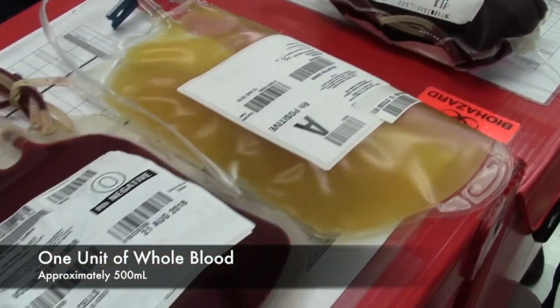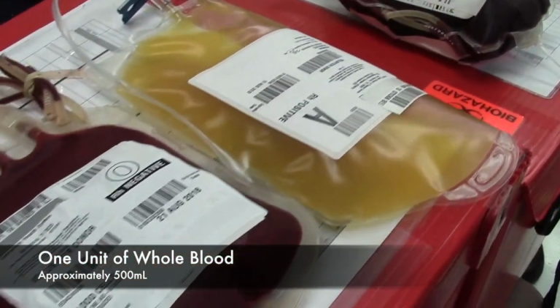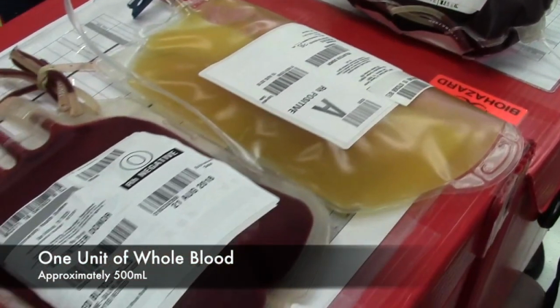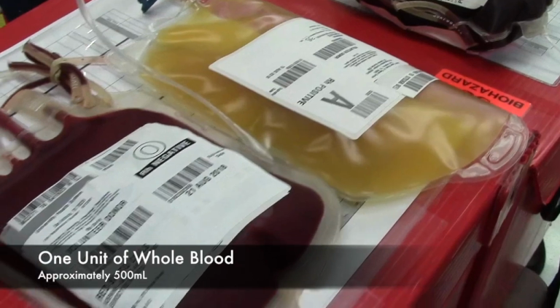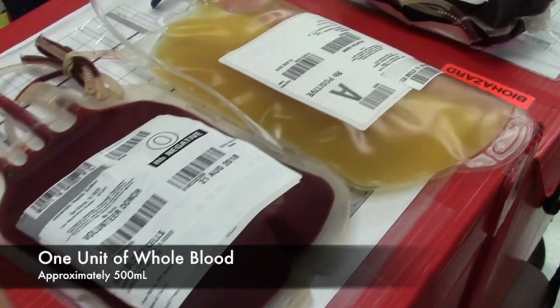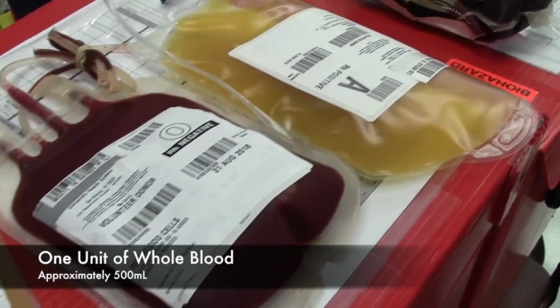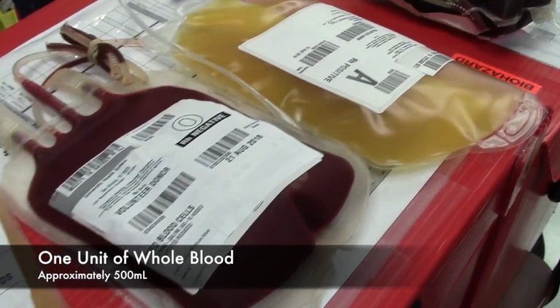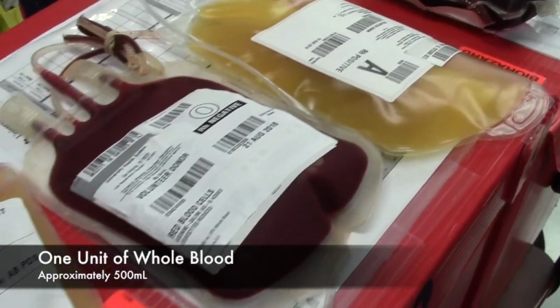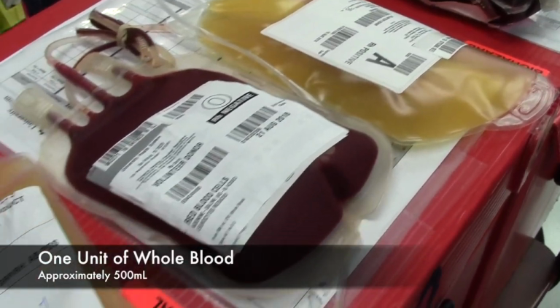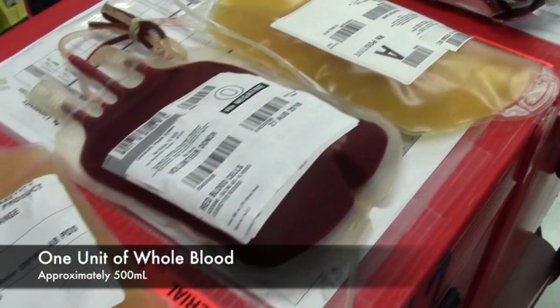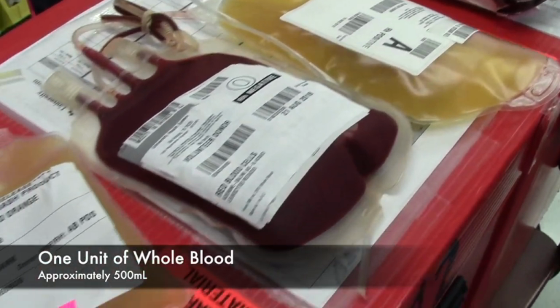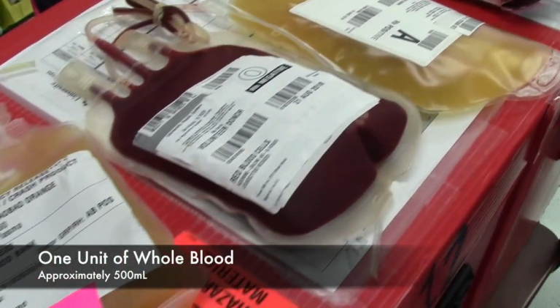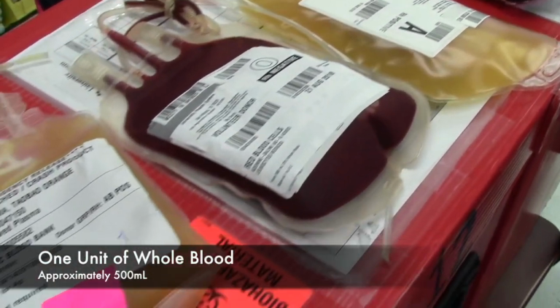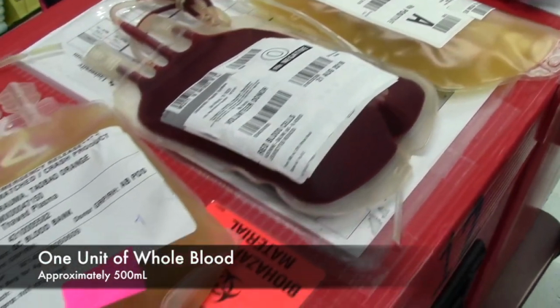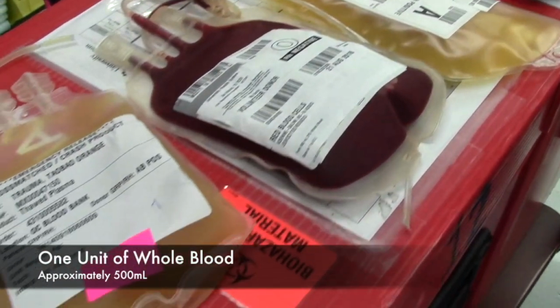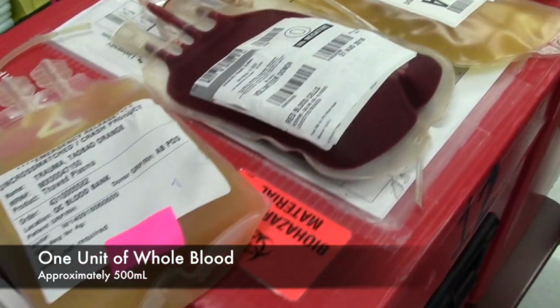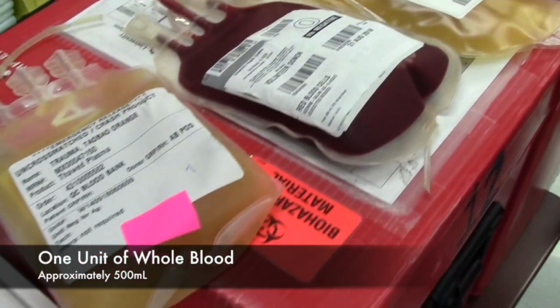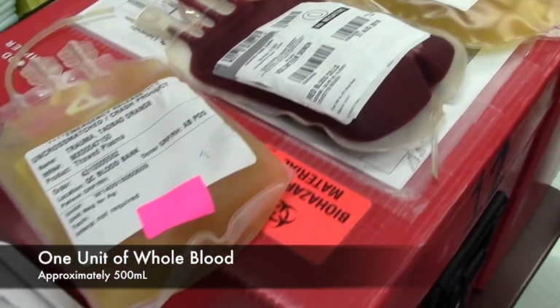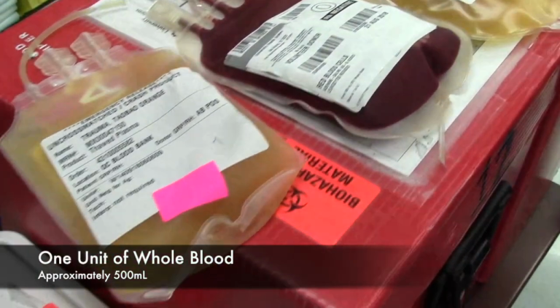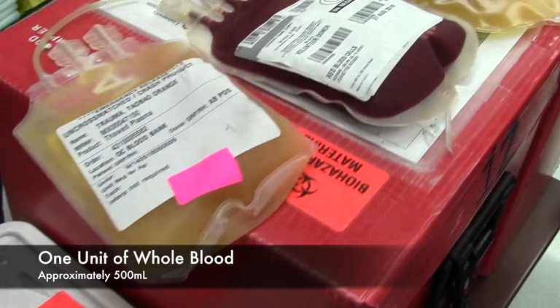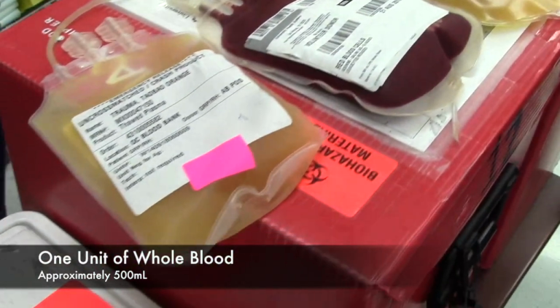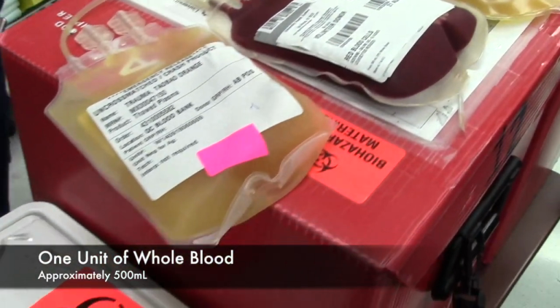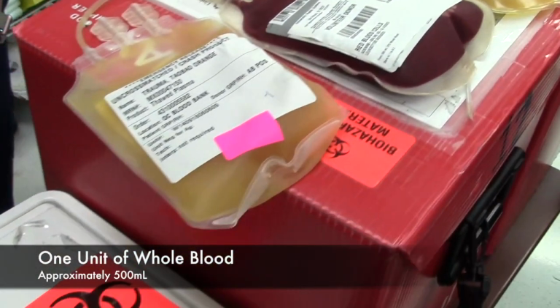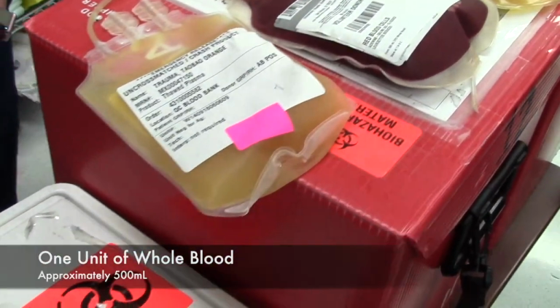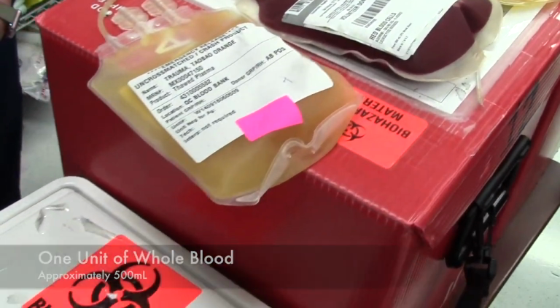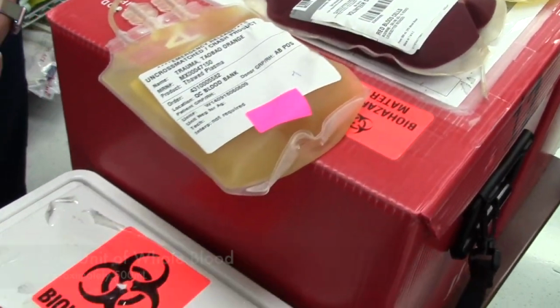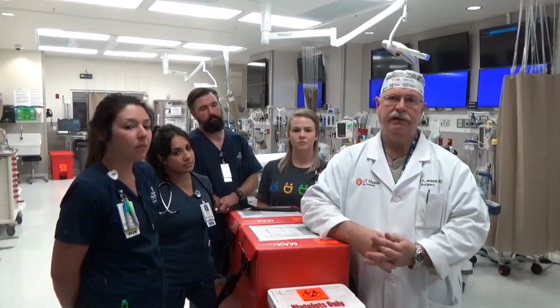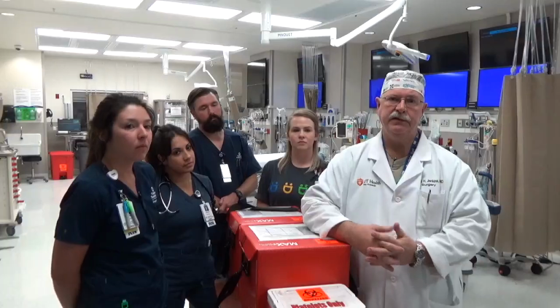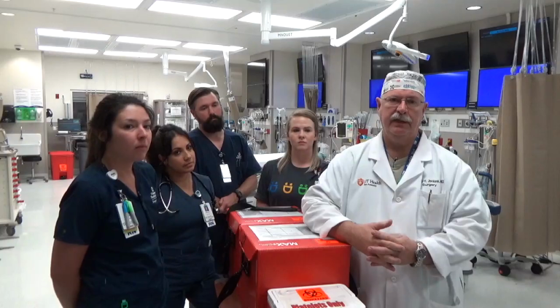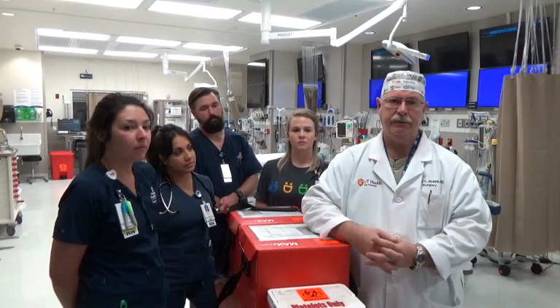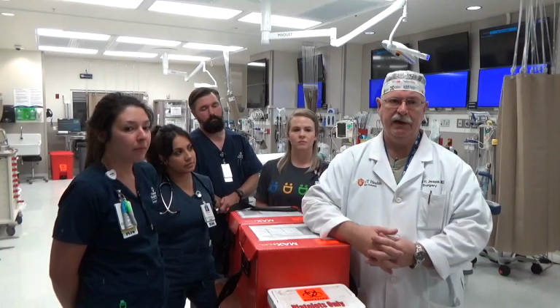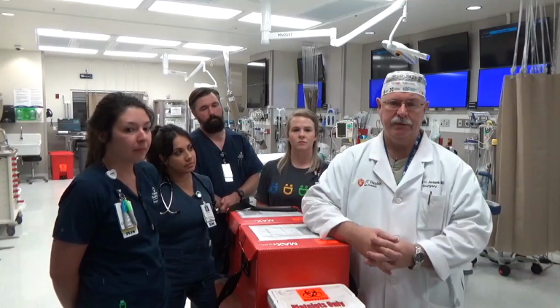So how is it different than packed red blood cells? Because it also contains those platelets and that plasma.